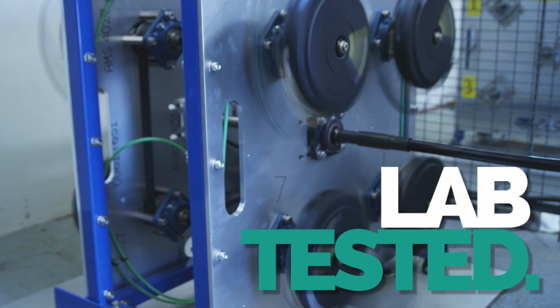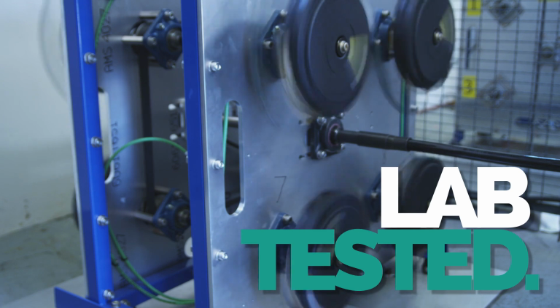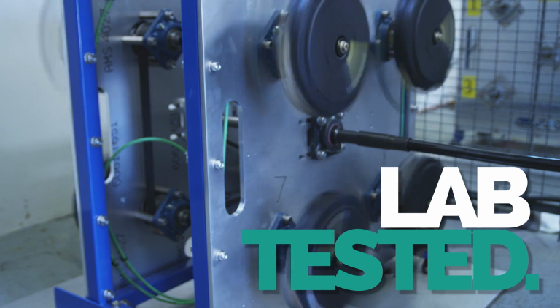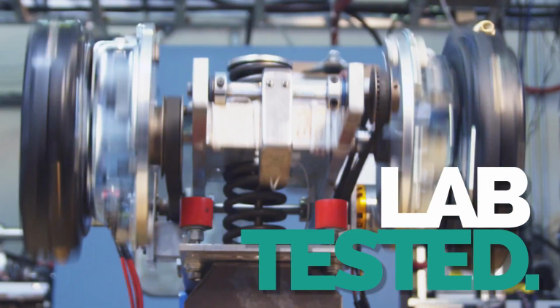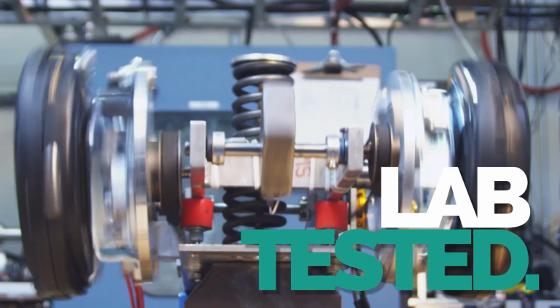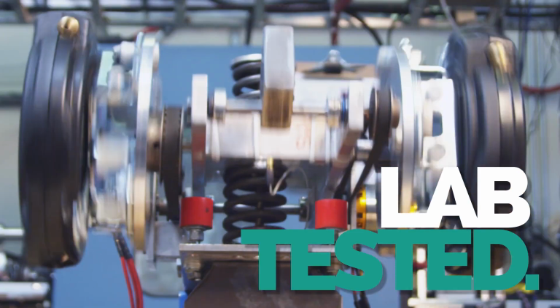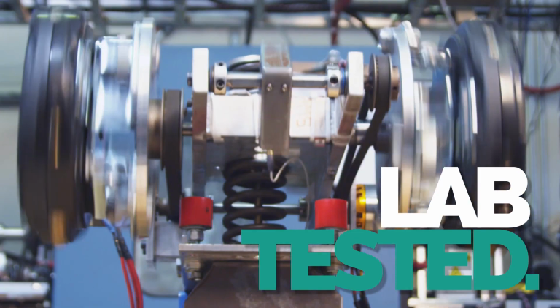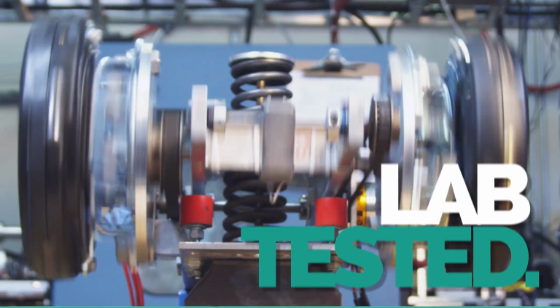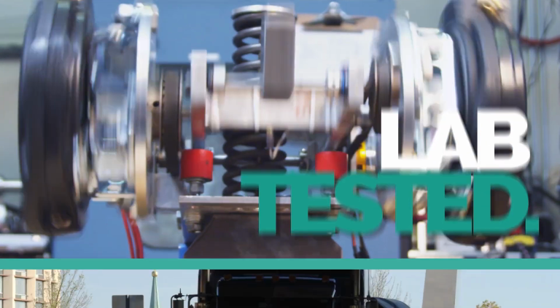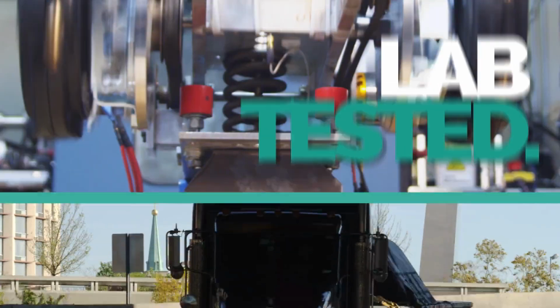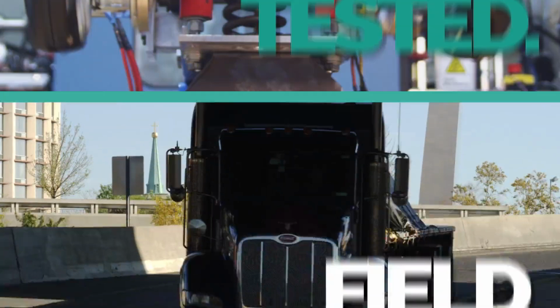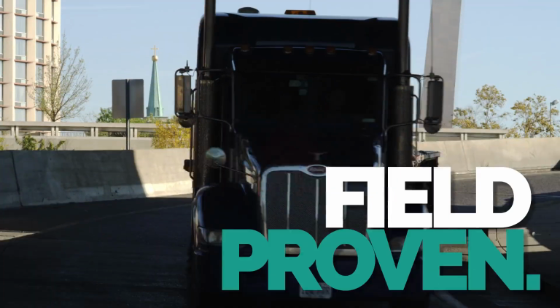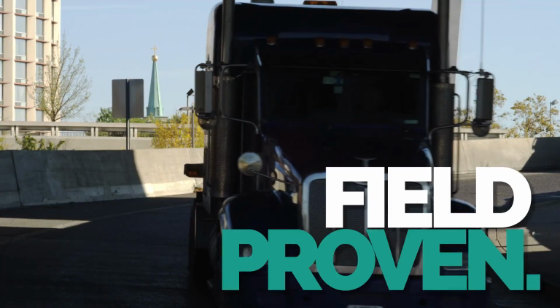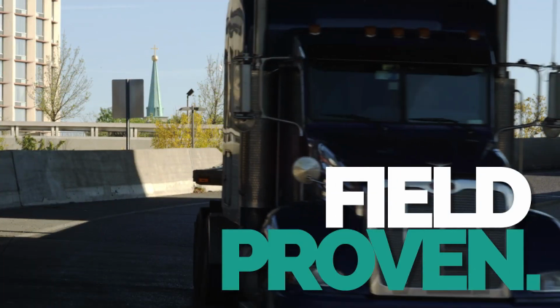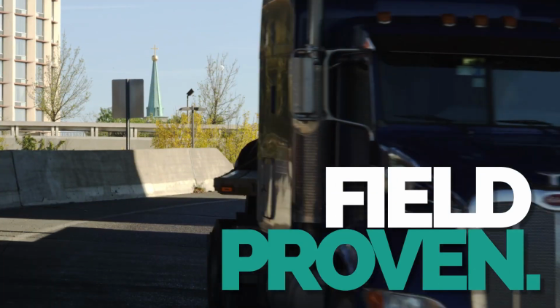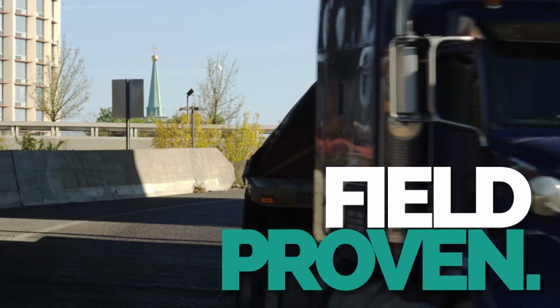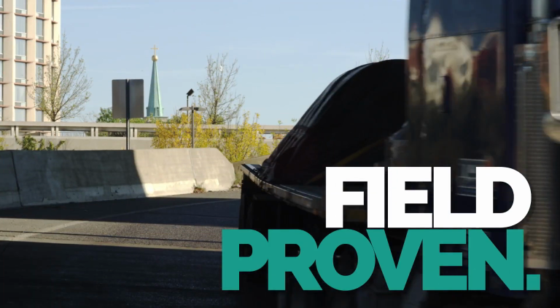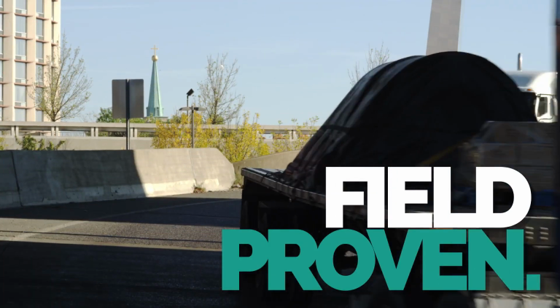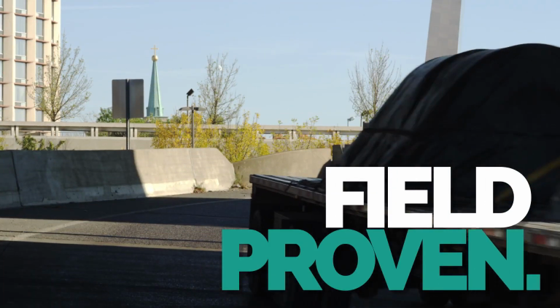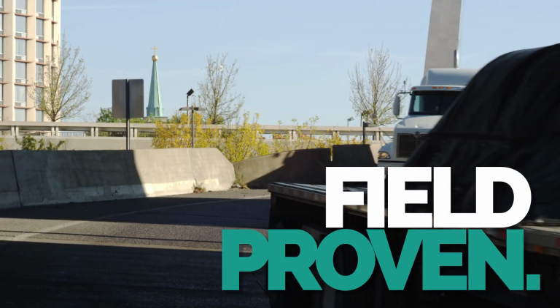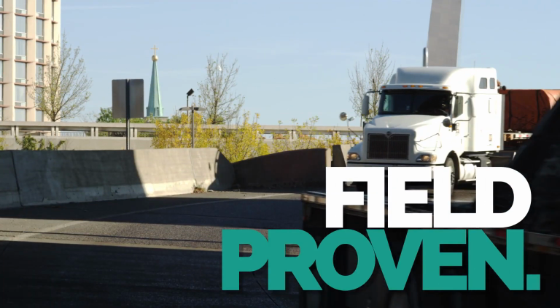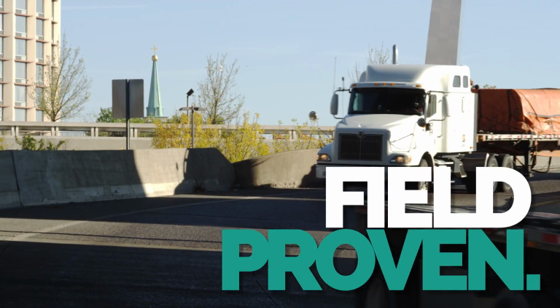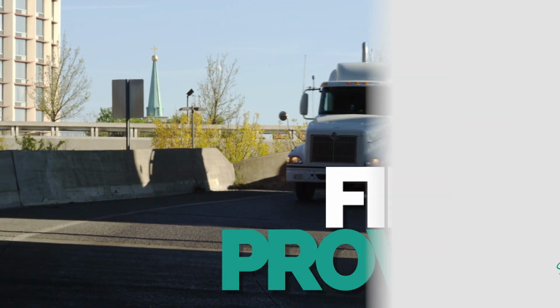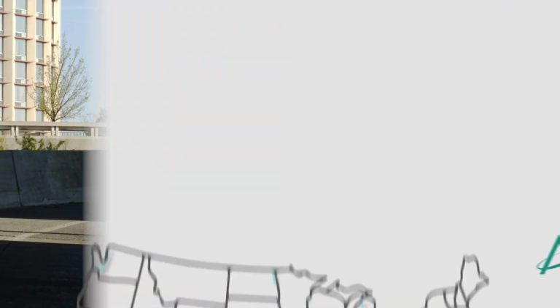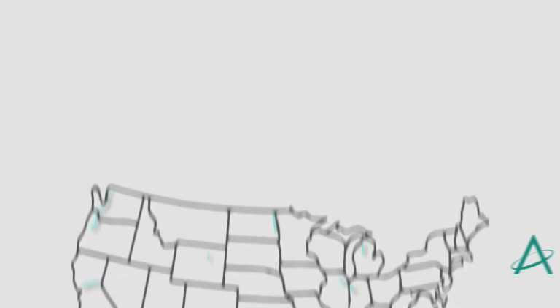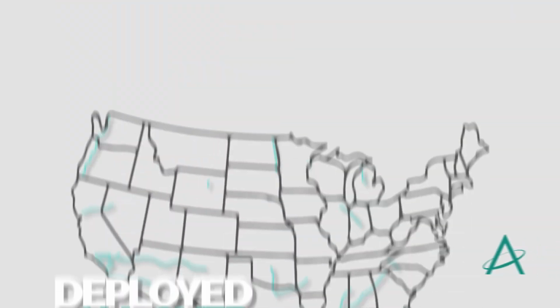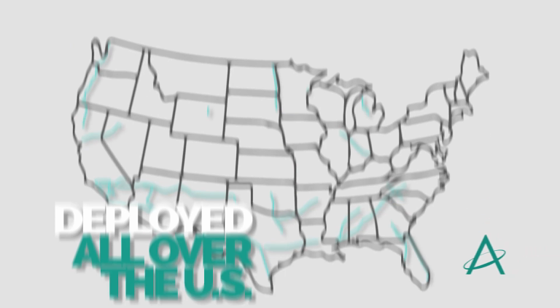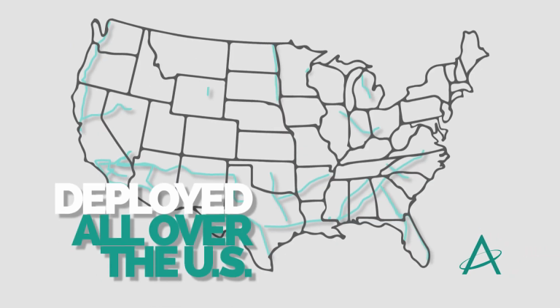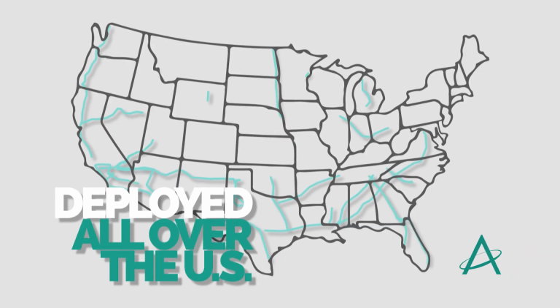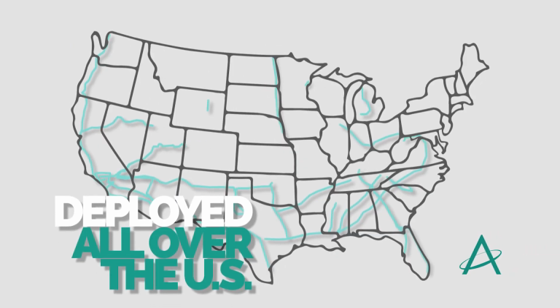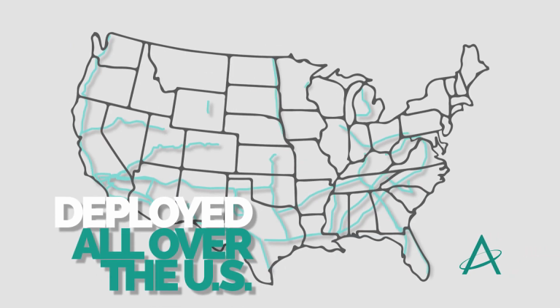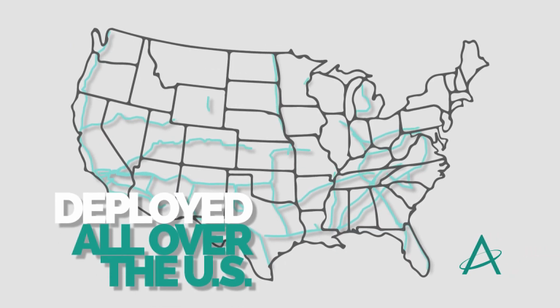Halo is lab tested, field proven, and deployed all over the U.S.